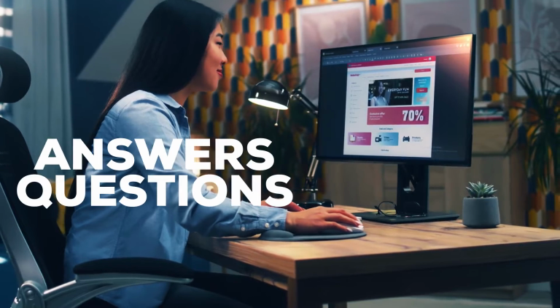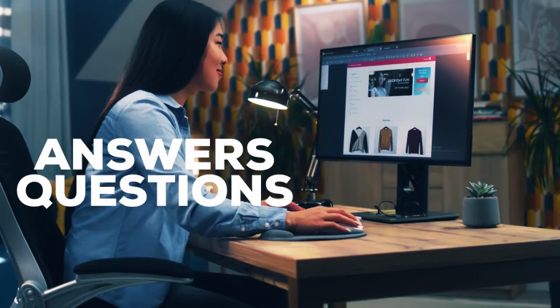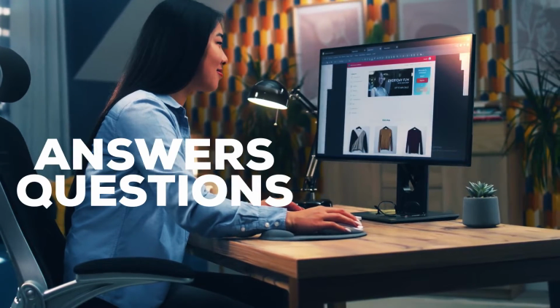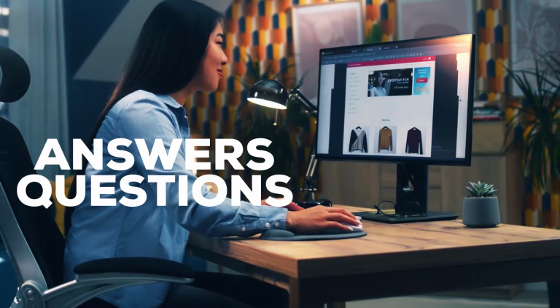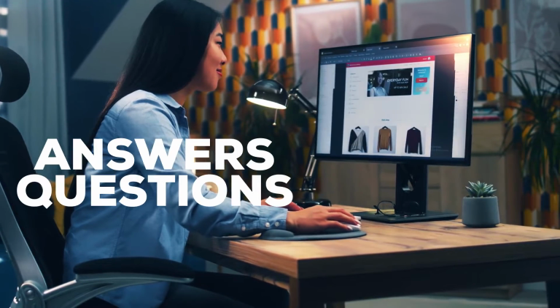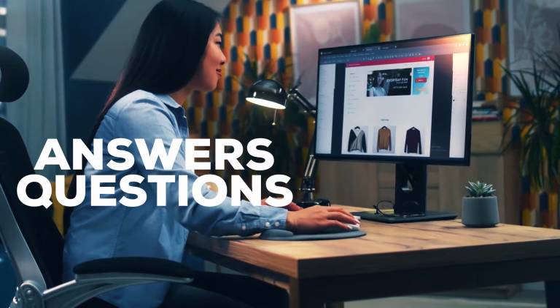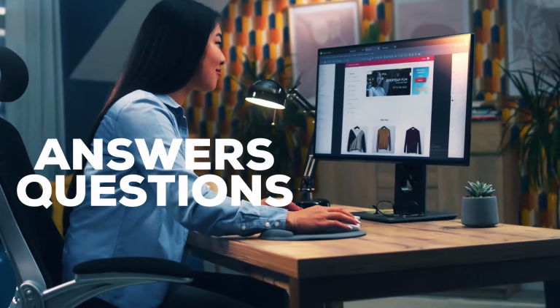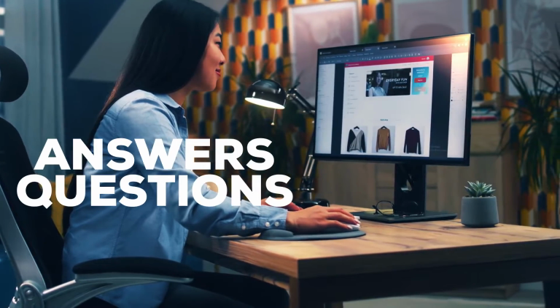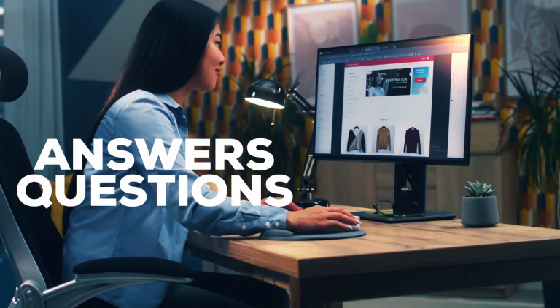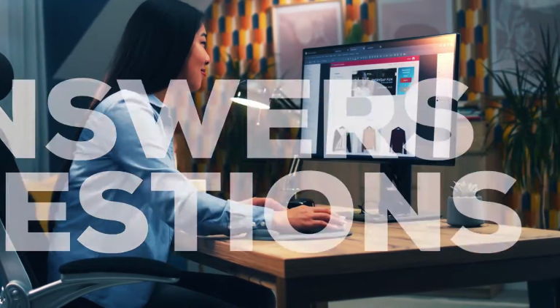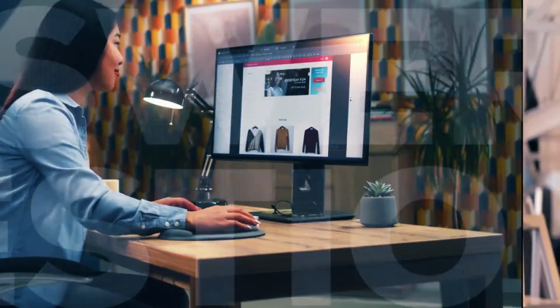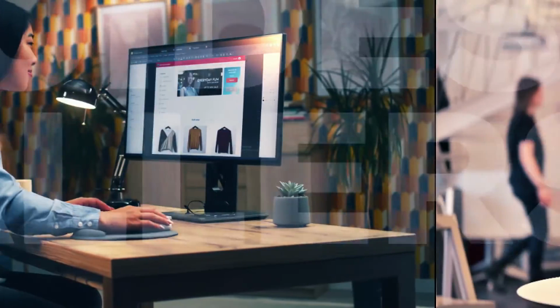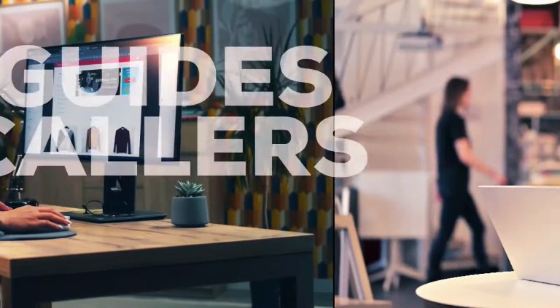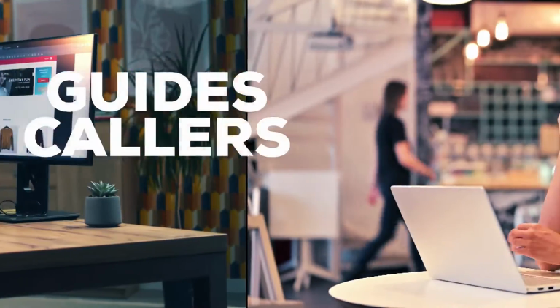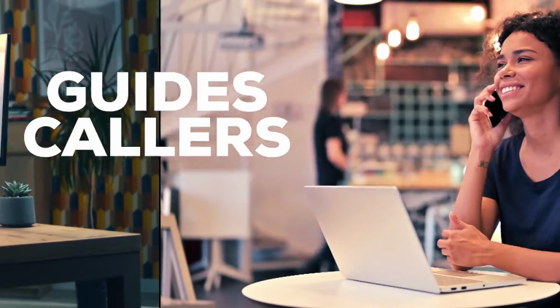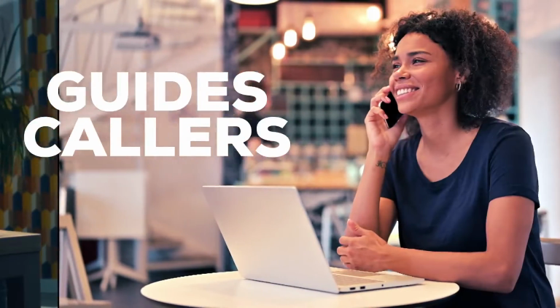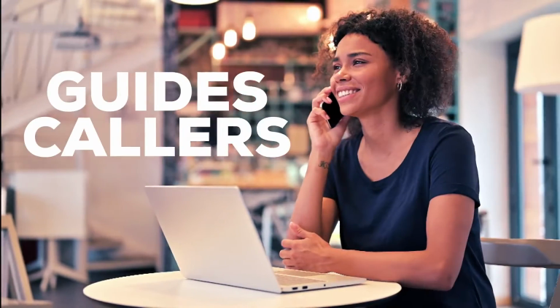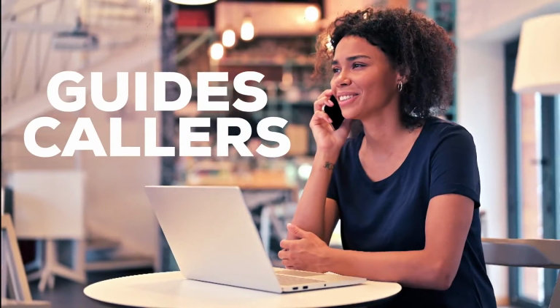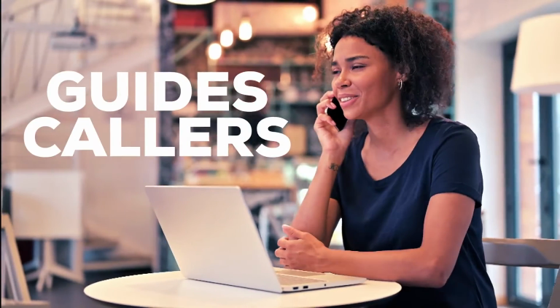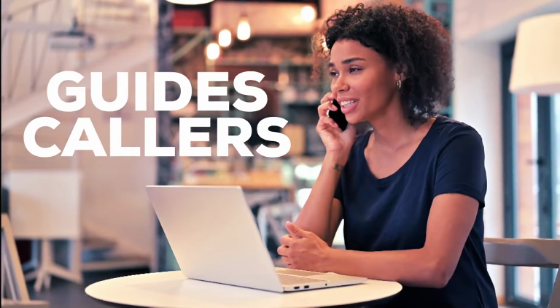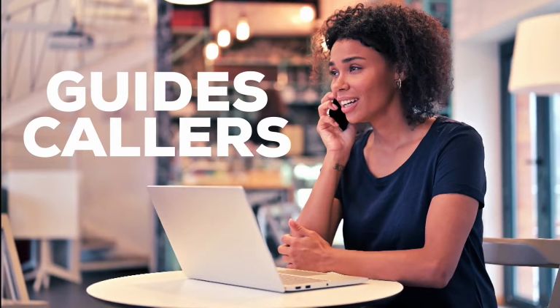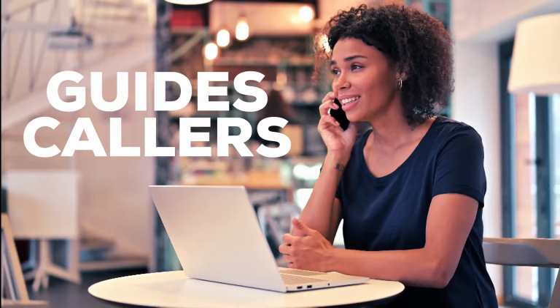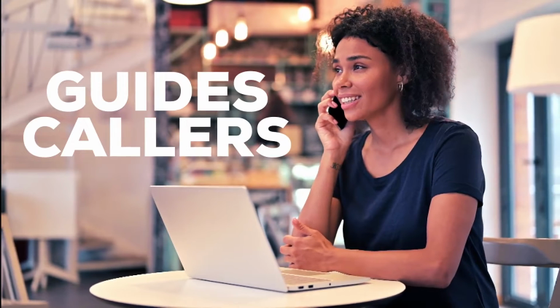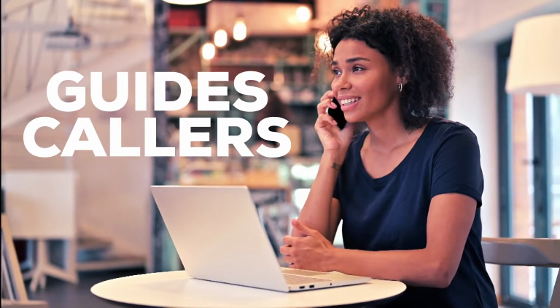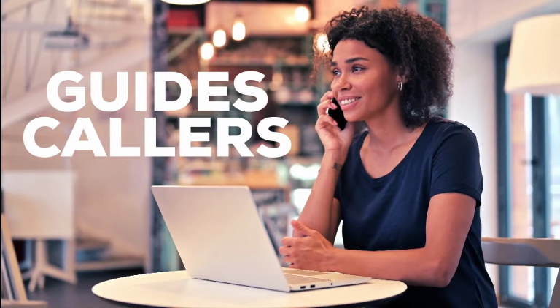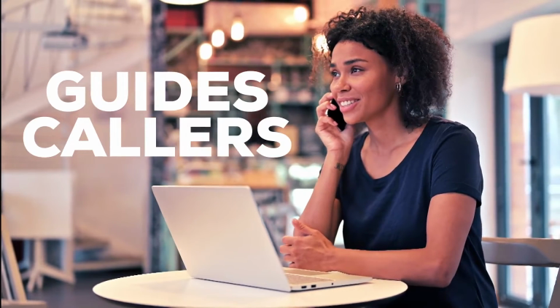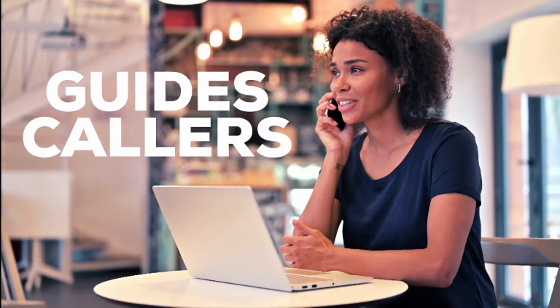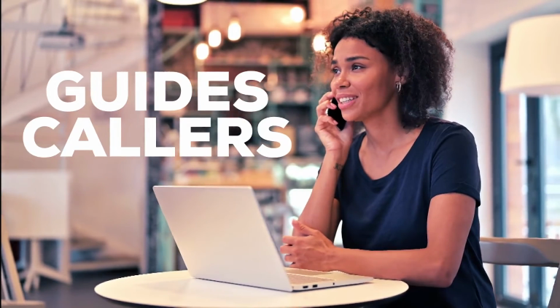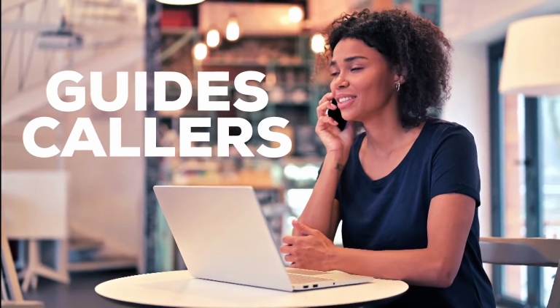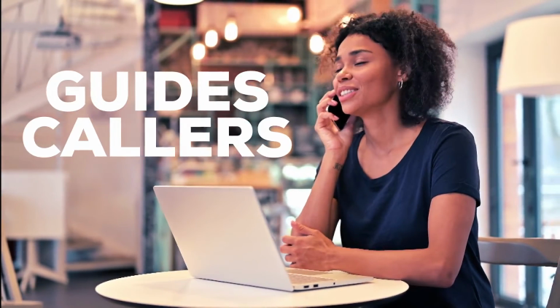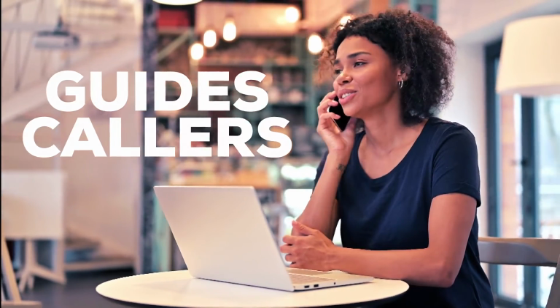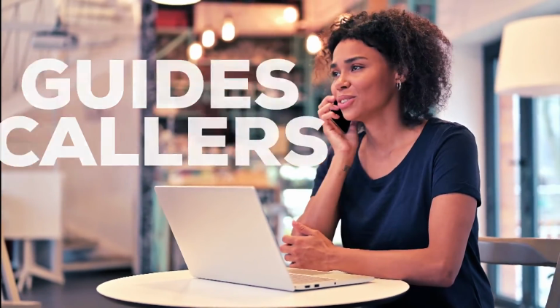In a call center environment, she guides callers to the information they need, saving customers and employees time.